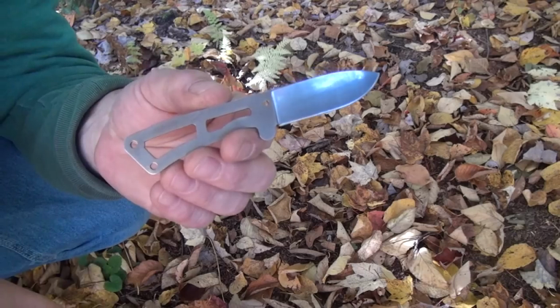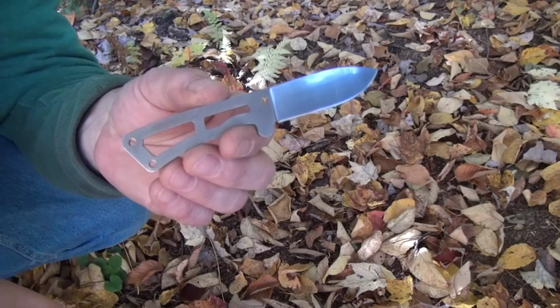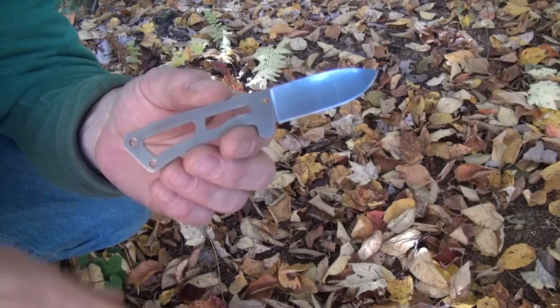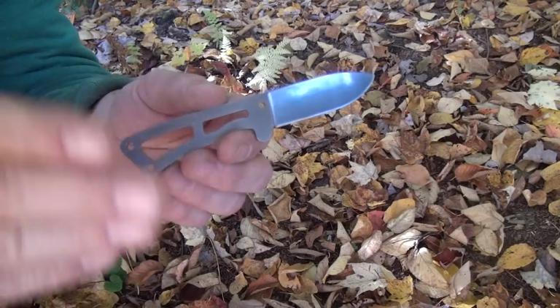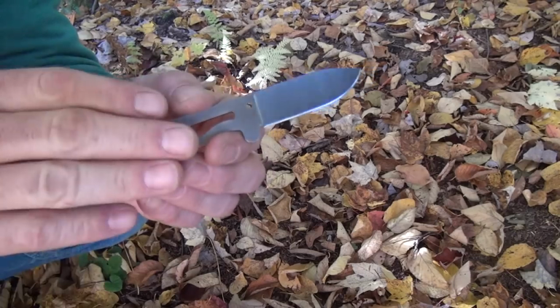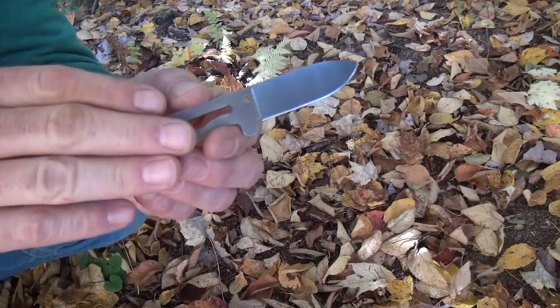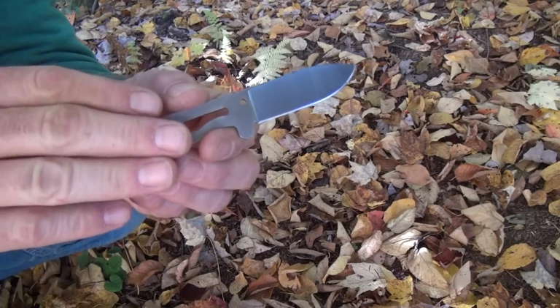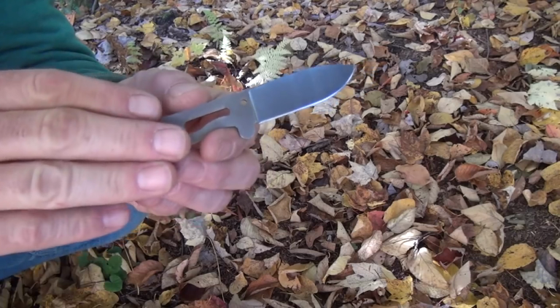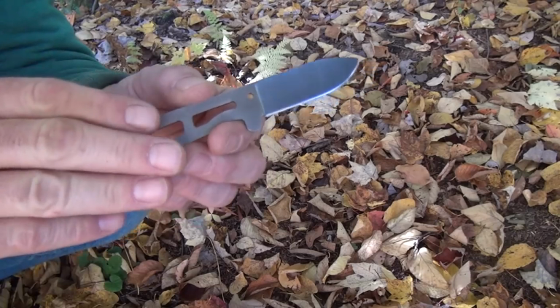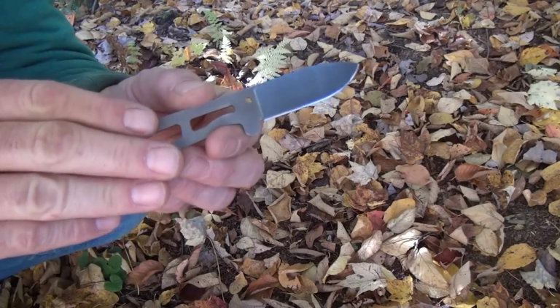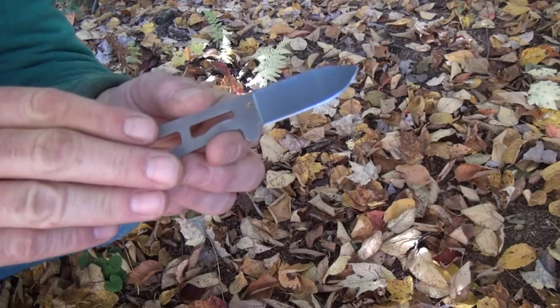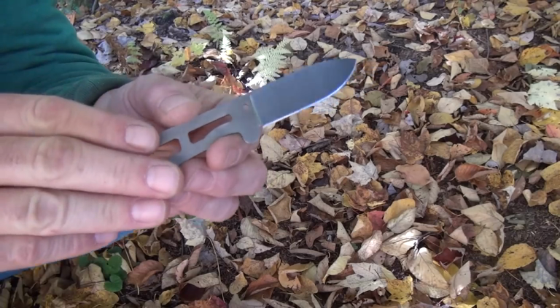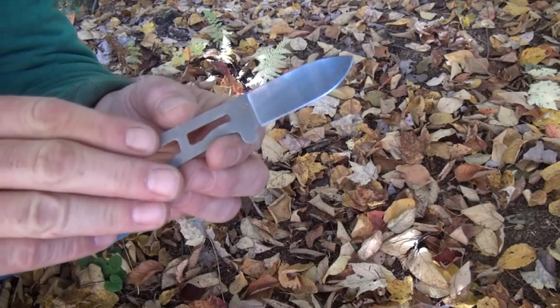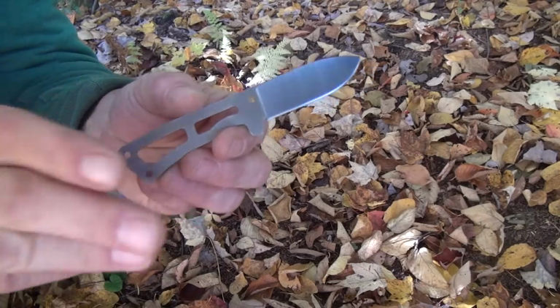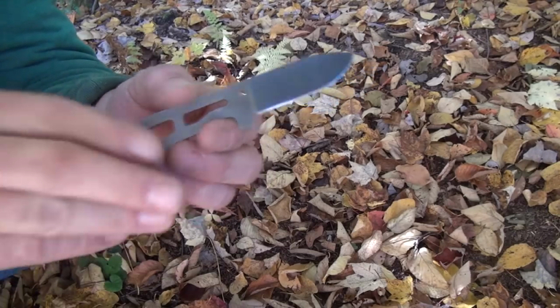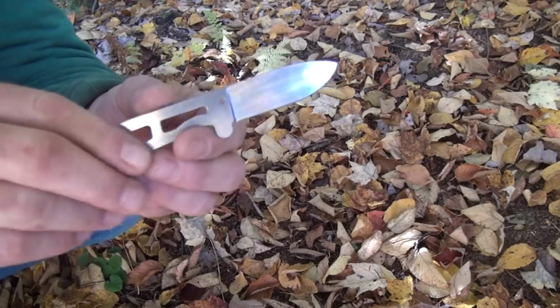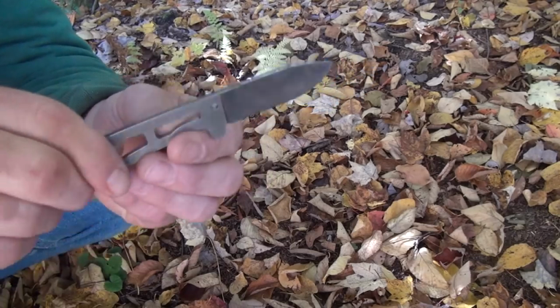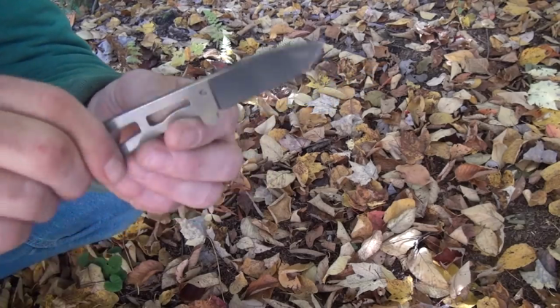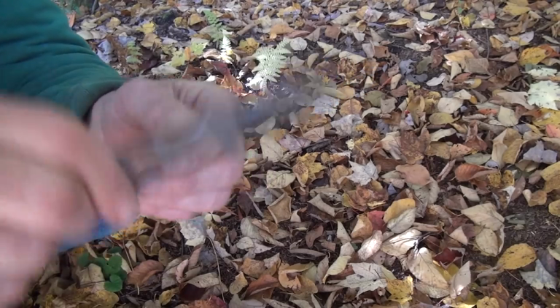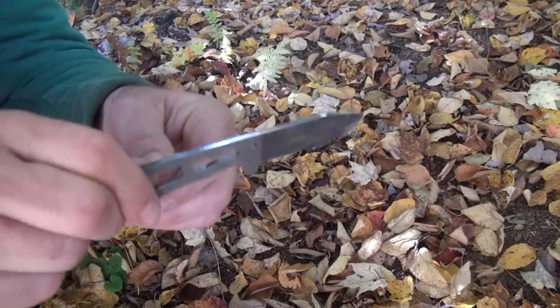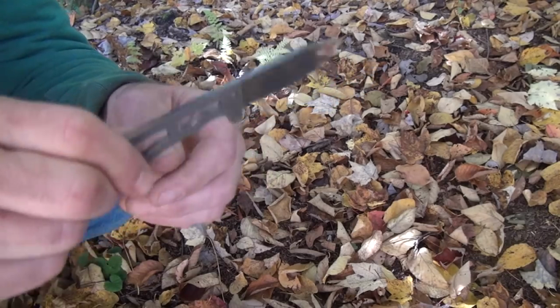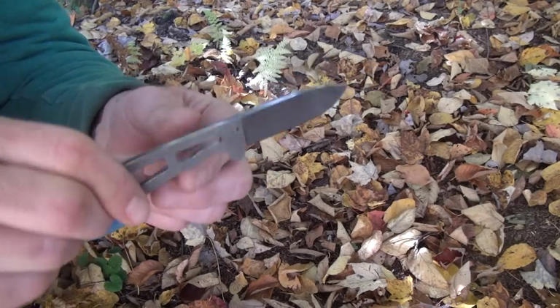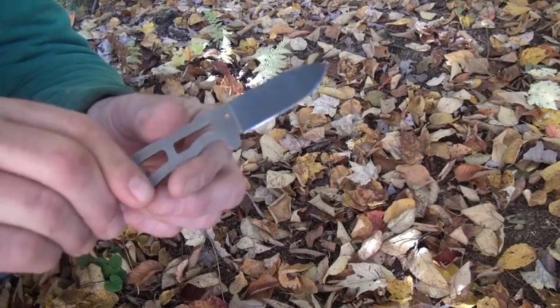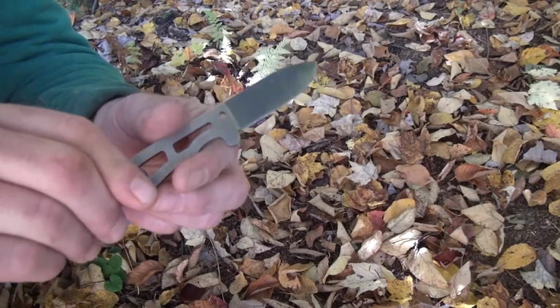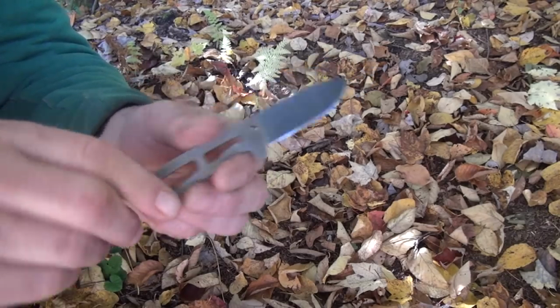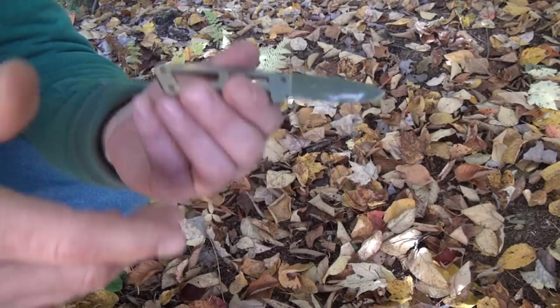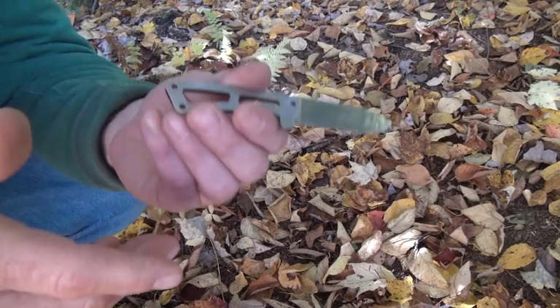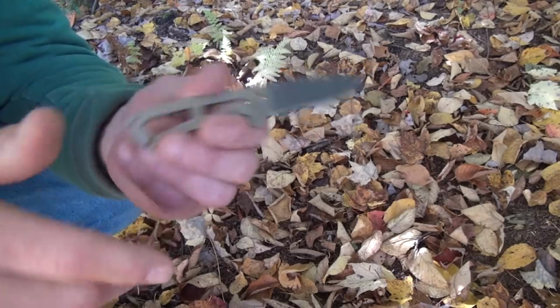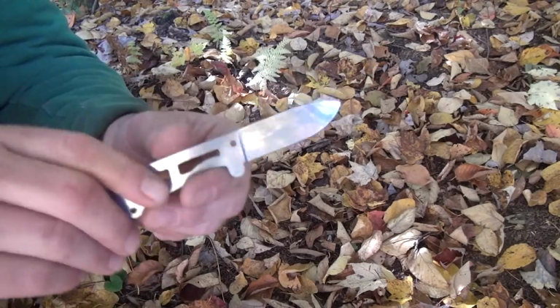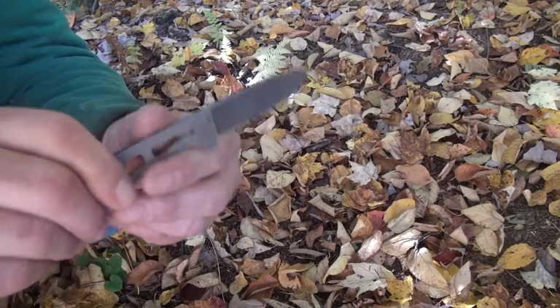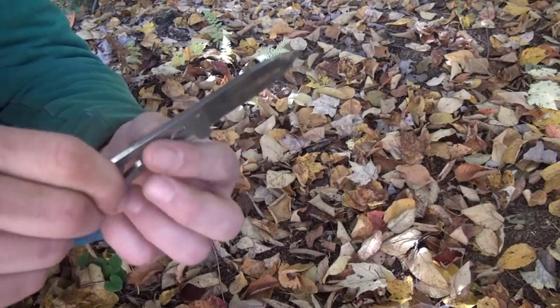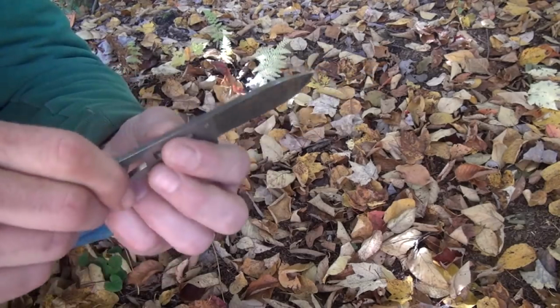This blade usually retails for around $30. I think I got this for $19 — you could probably find them cheaper than that.